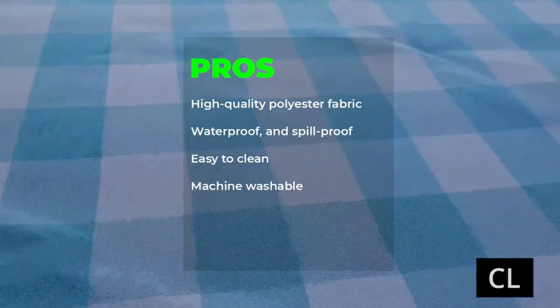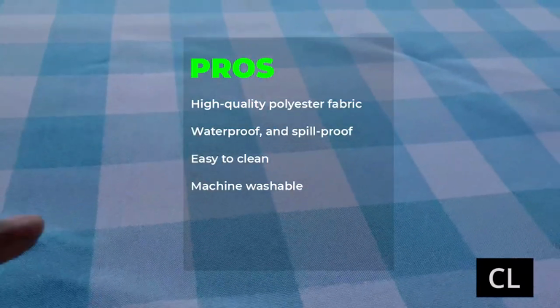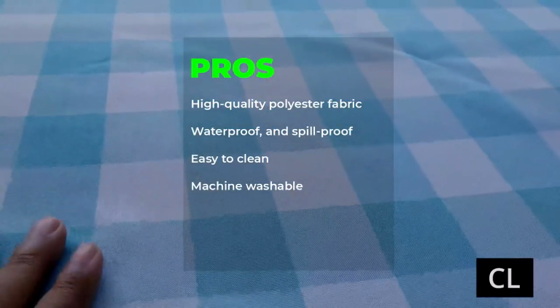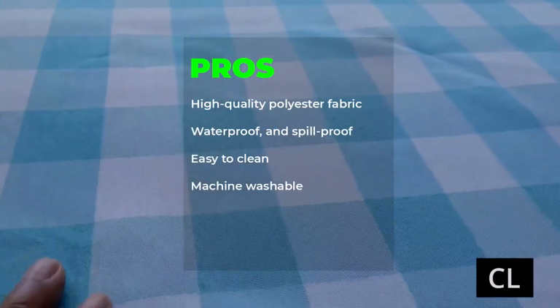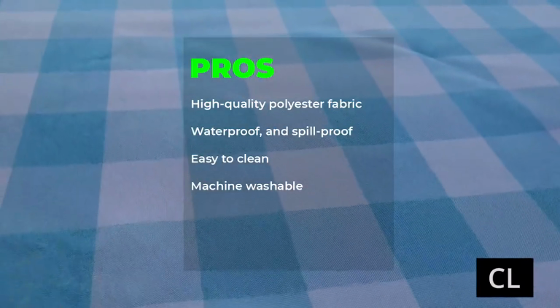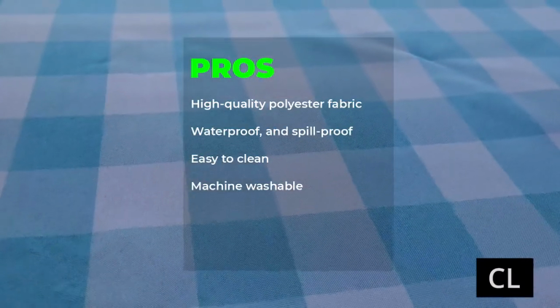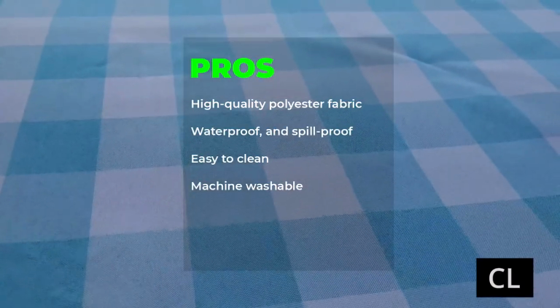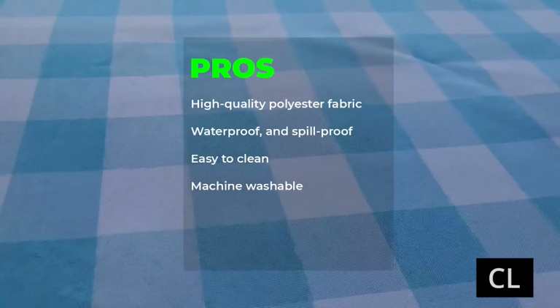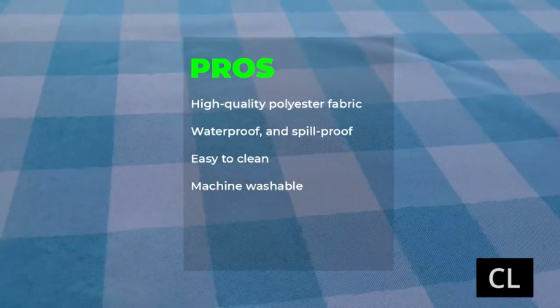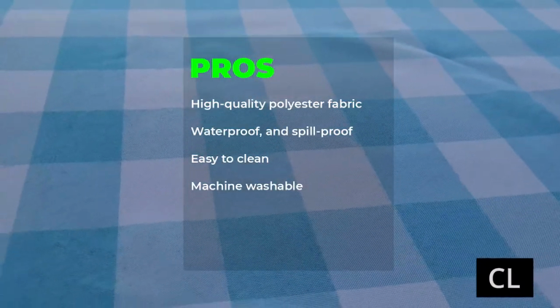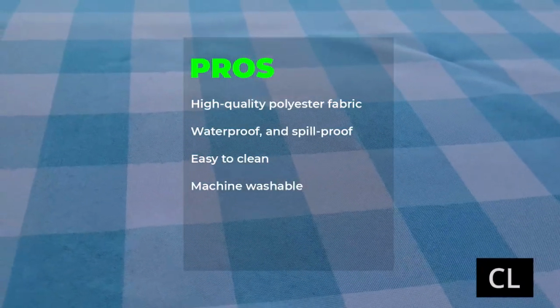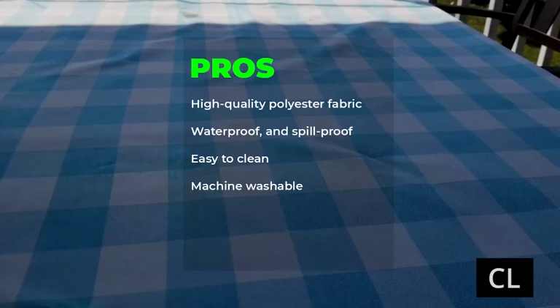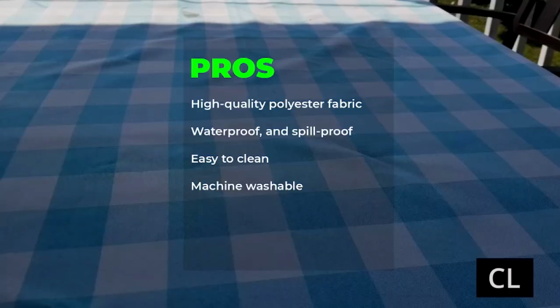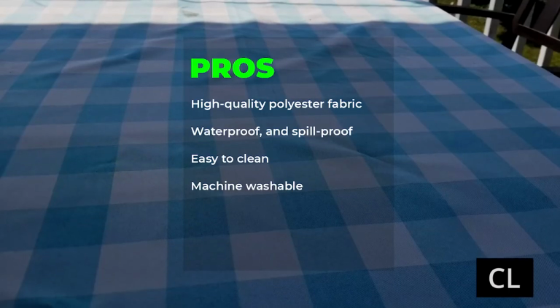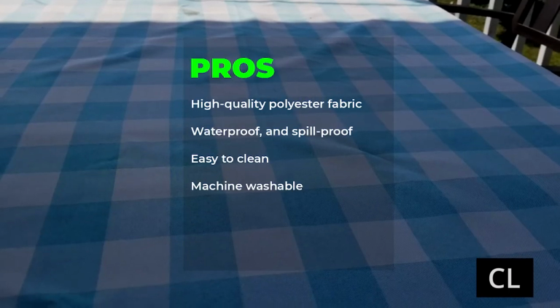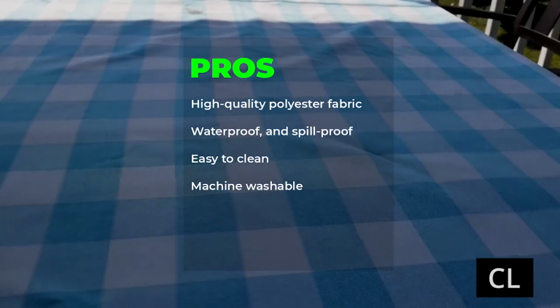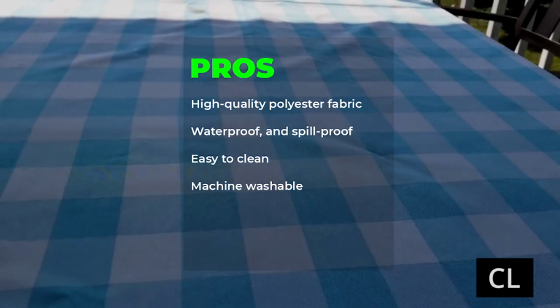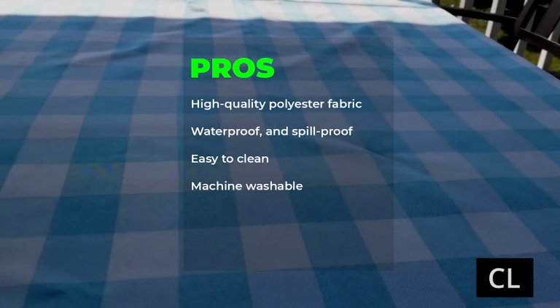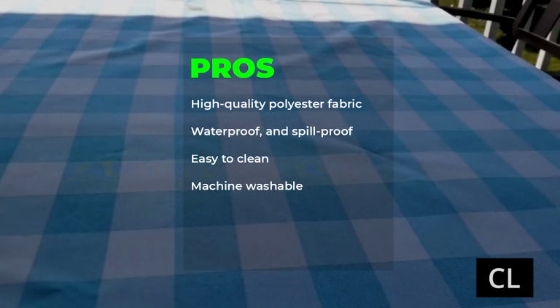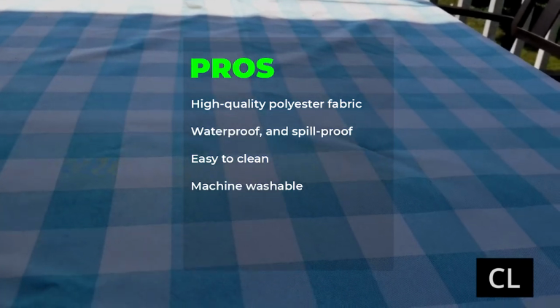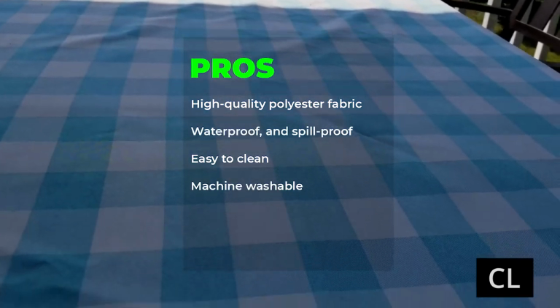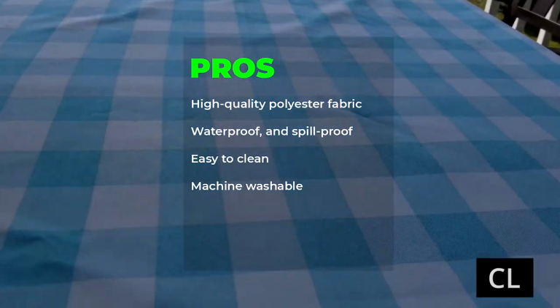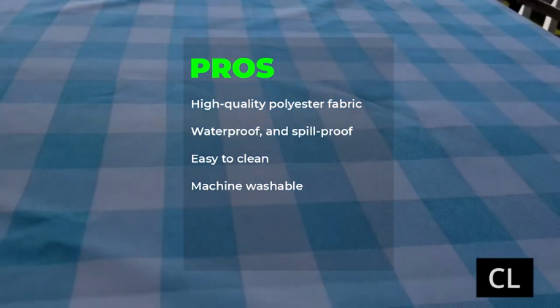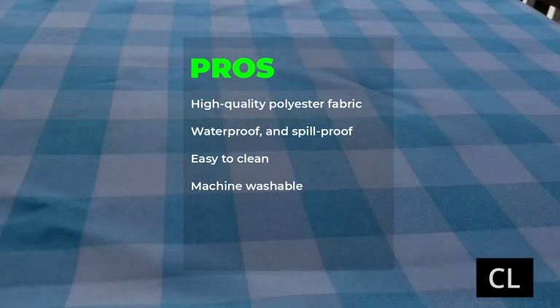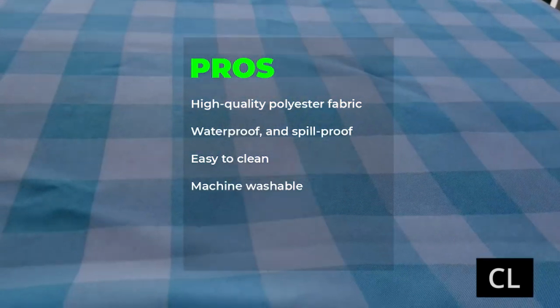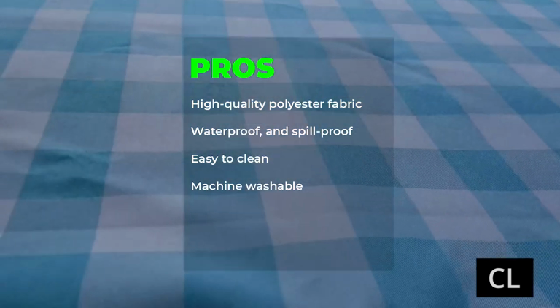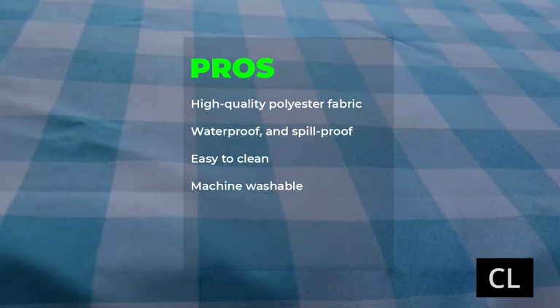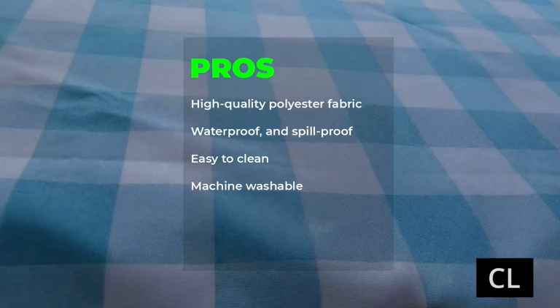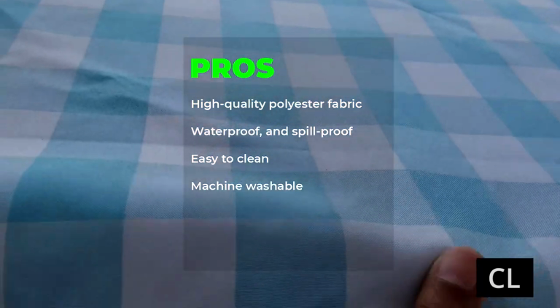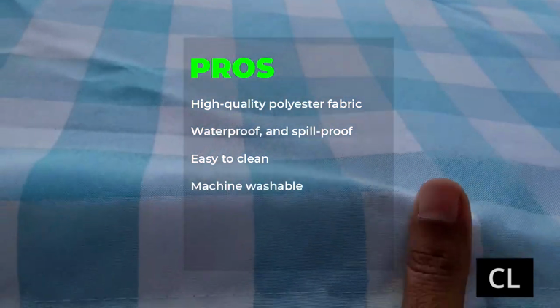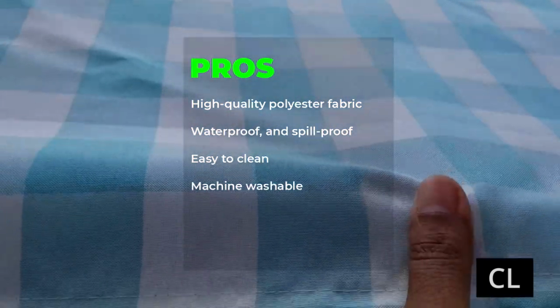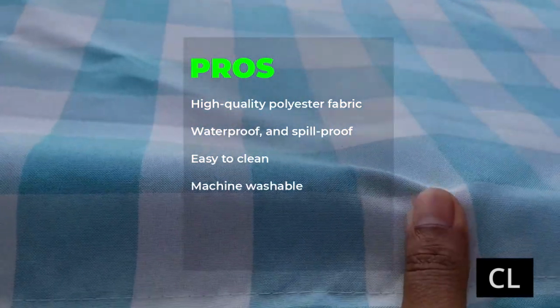Pros: High quality polyester fabric, waterproof and spill-proof, easy to clean, machine washable.